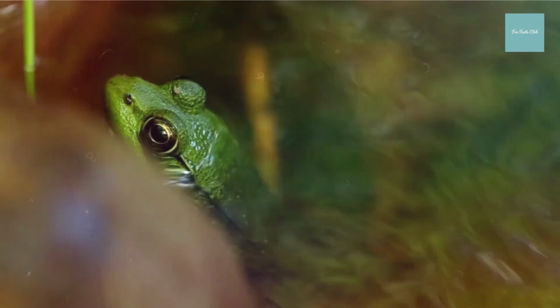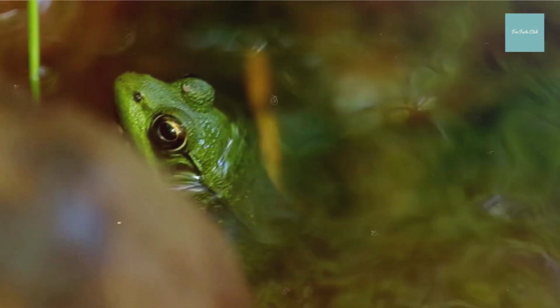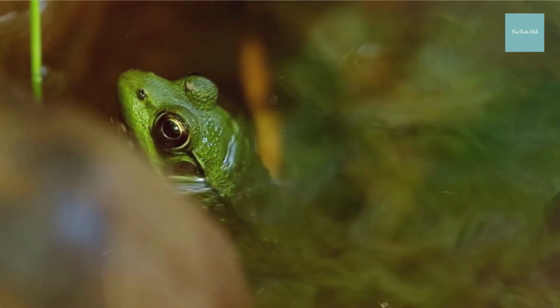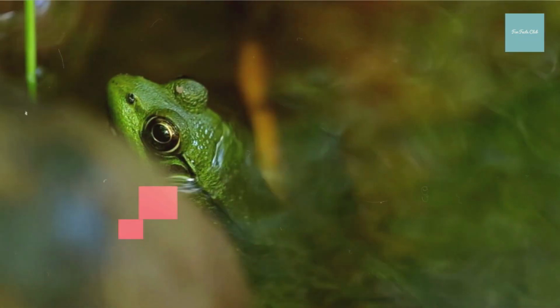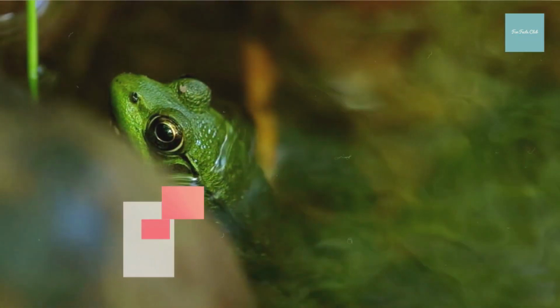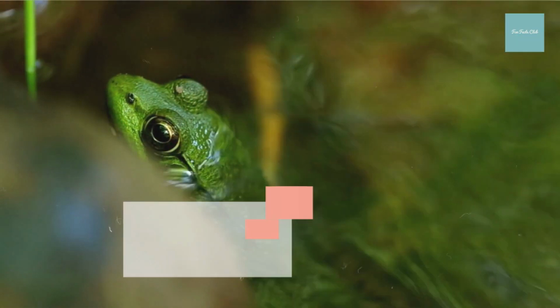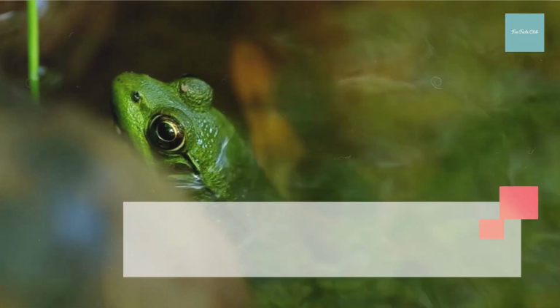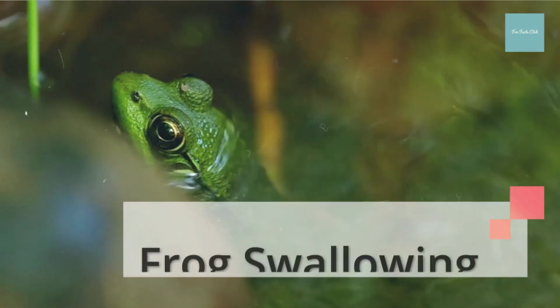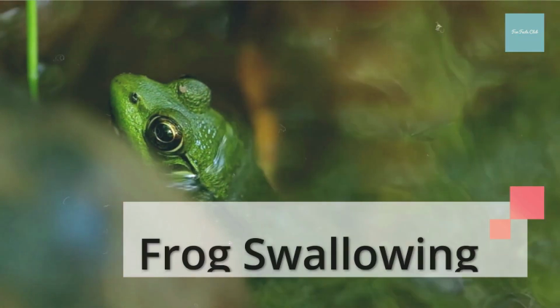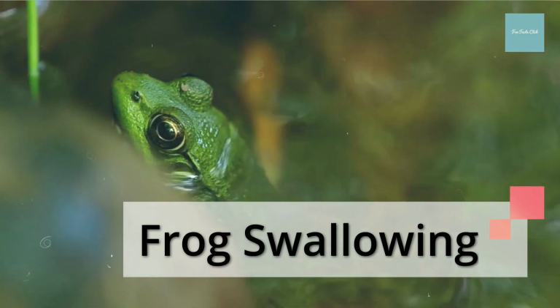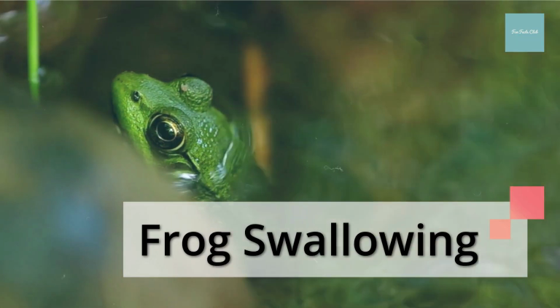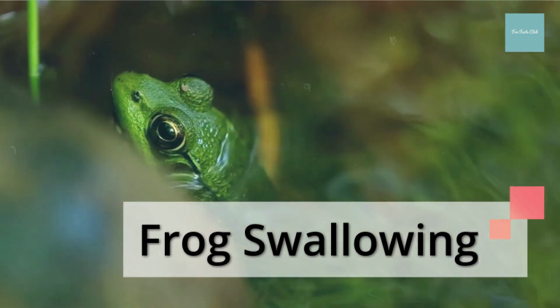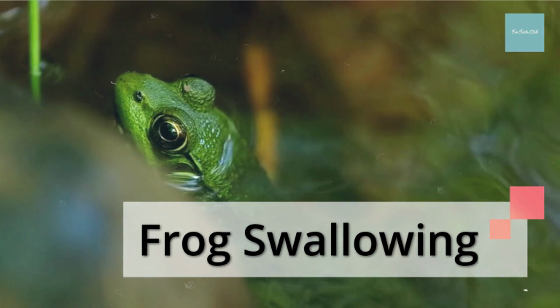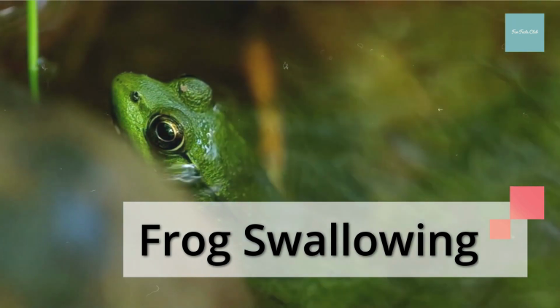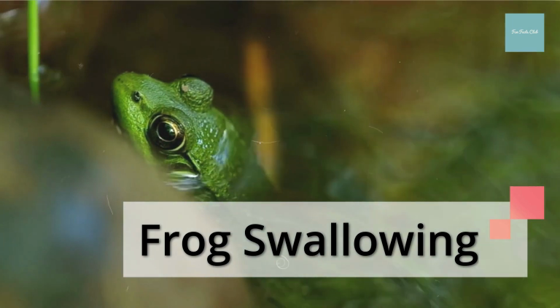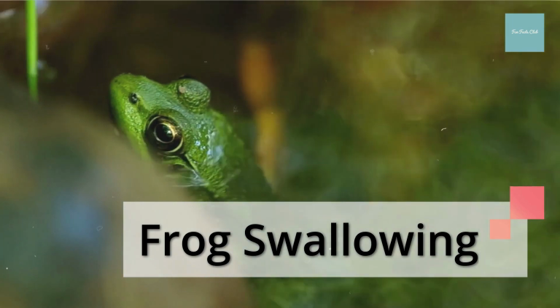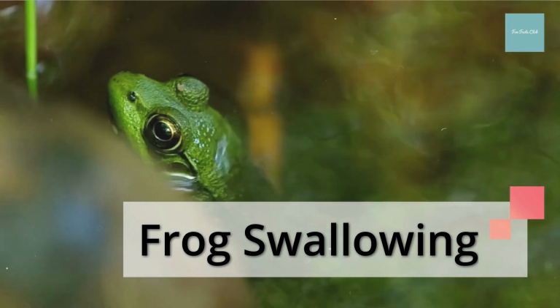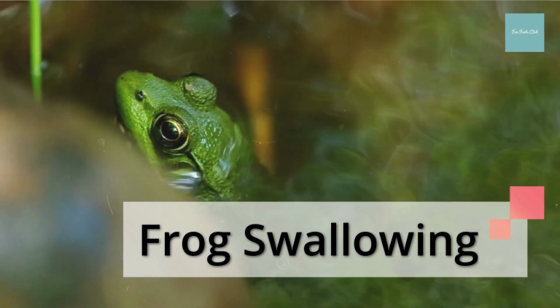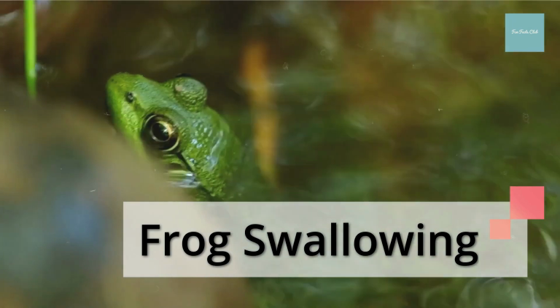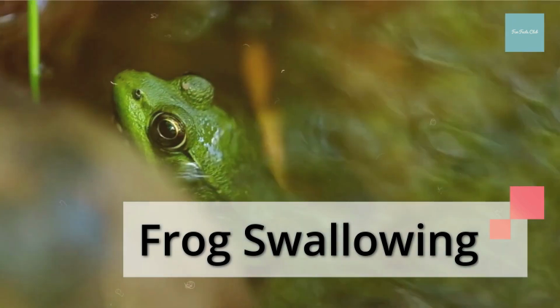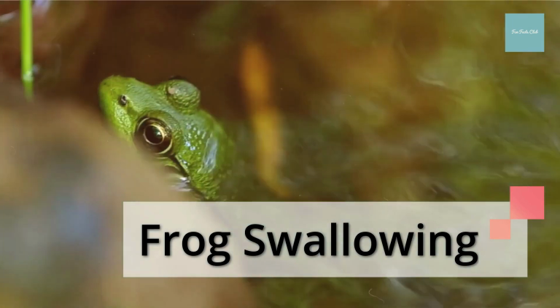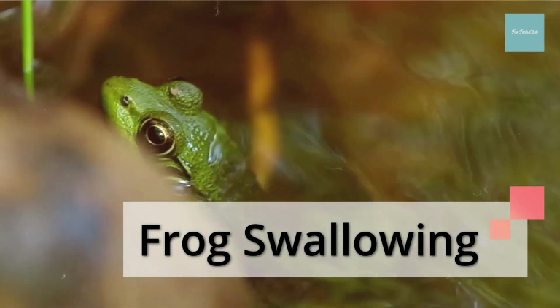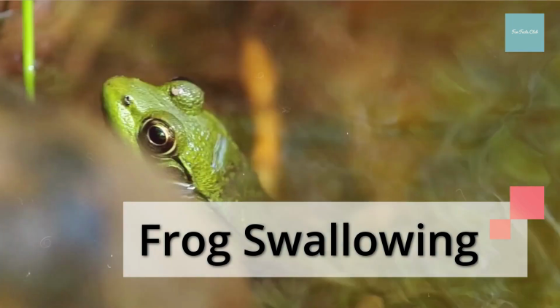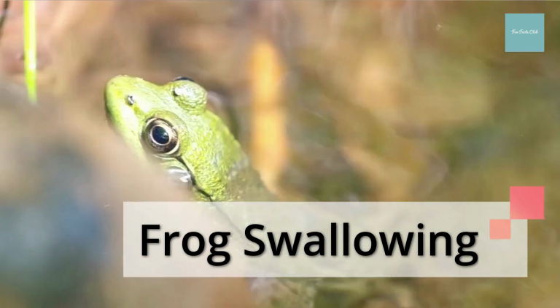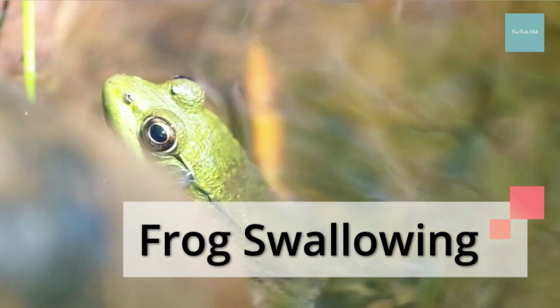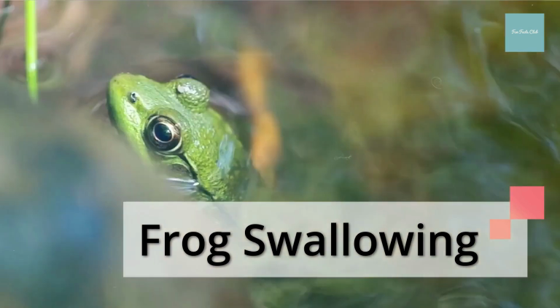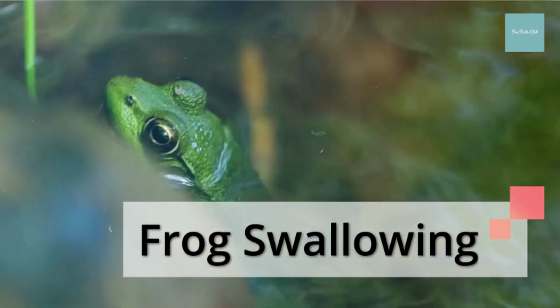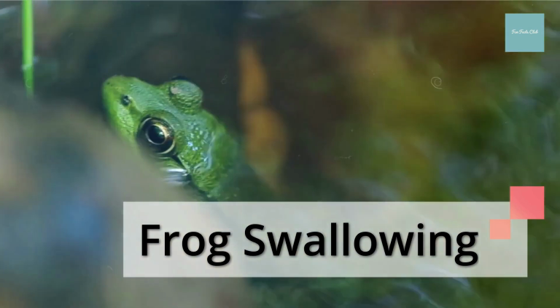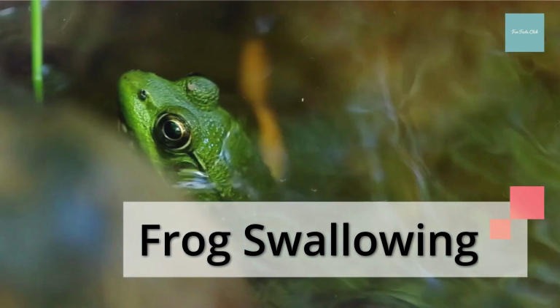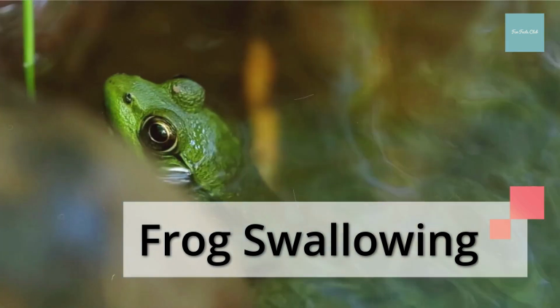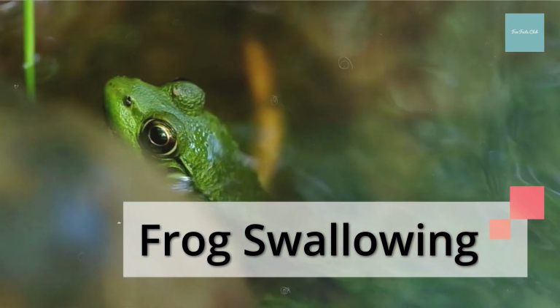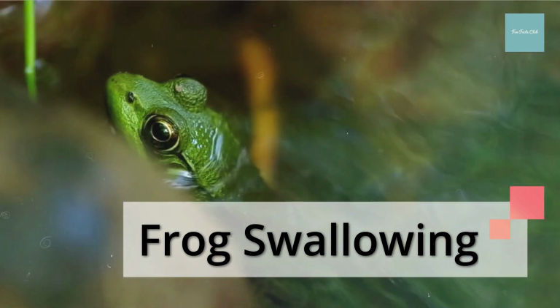When a frog swallows its prey, it blinks, which pushes its eyeballs down on top of the mouth to help push the food down its throat.